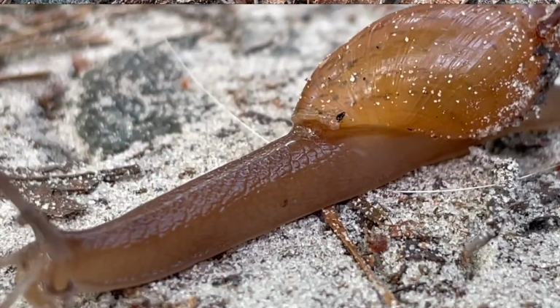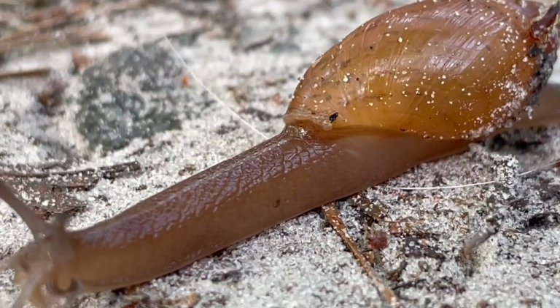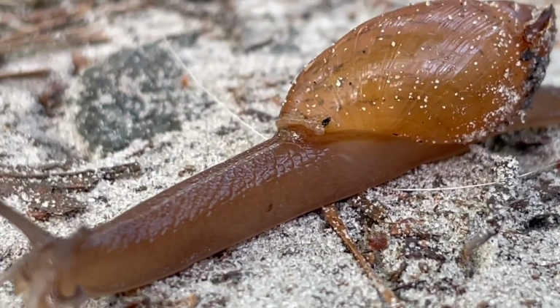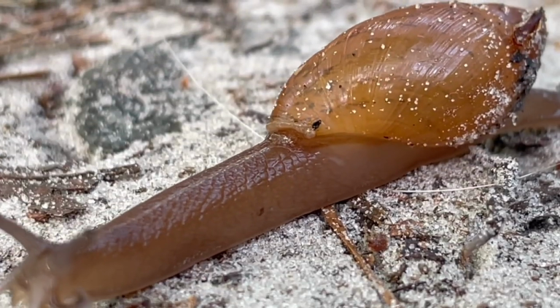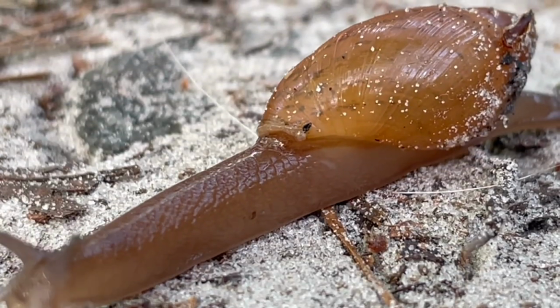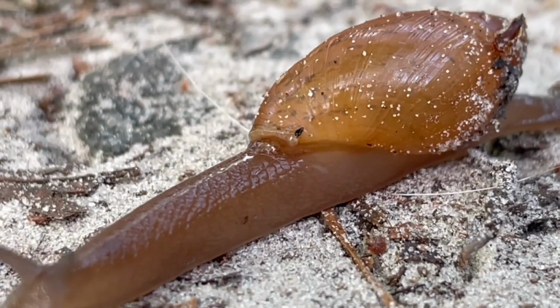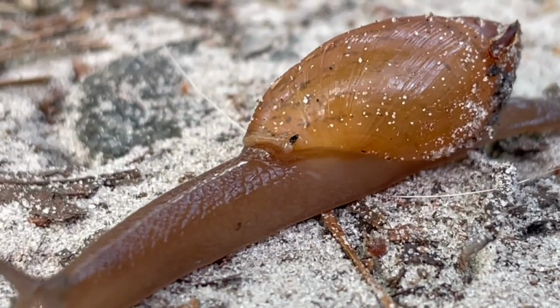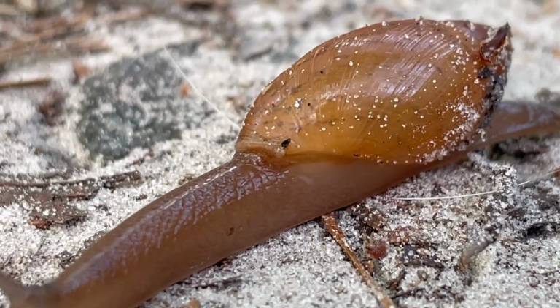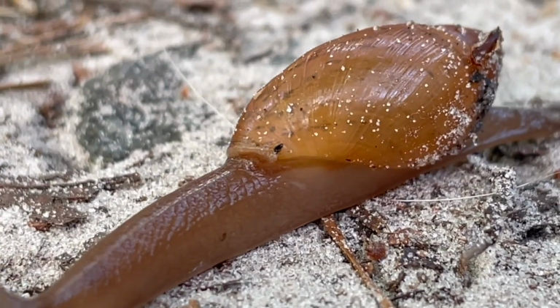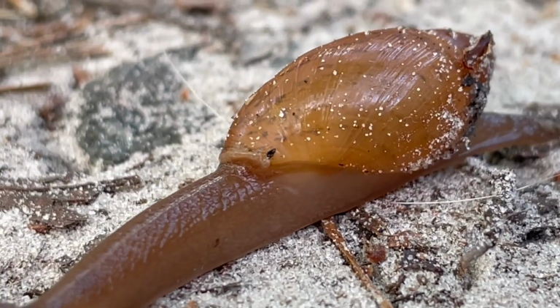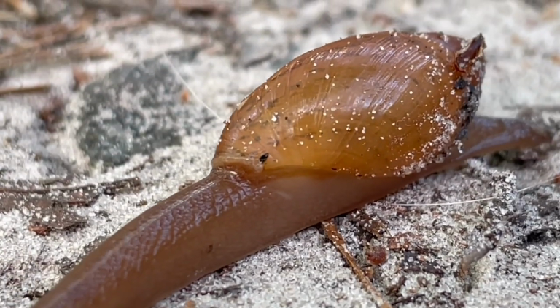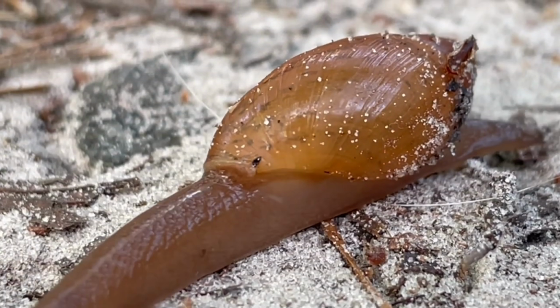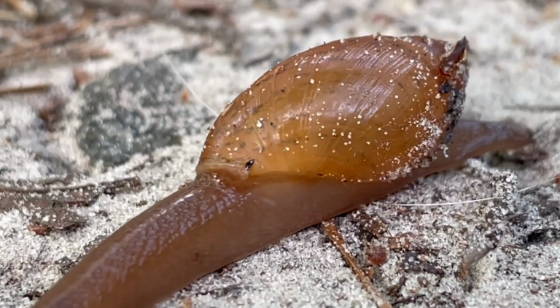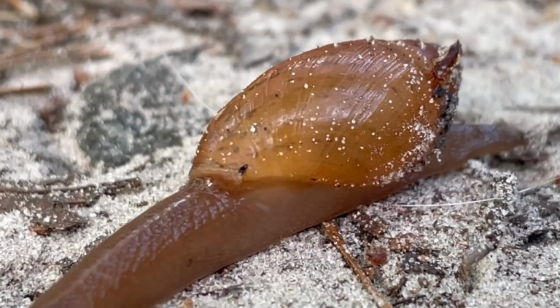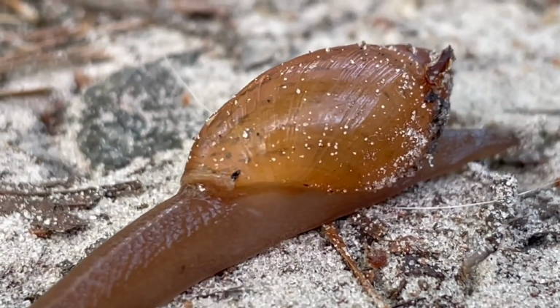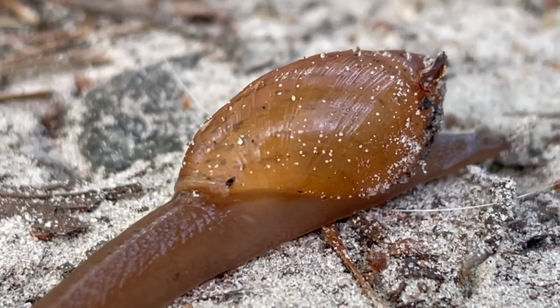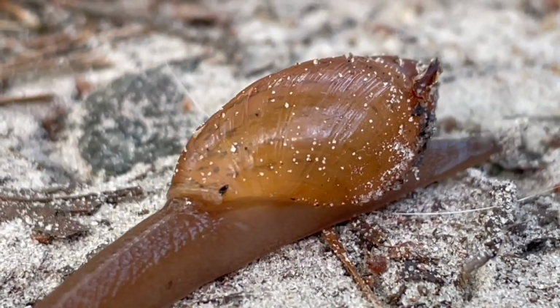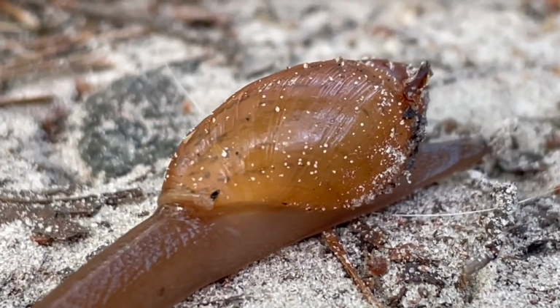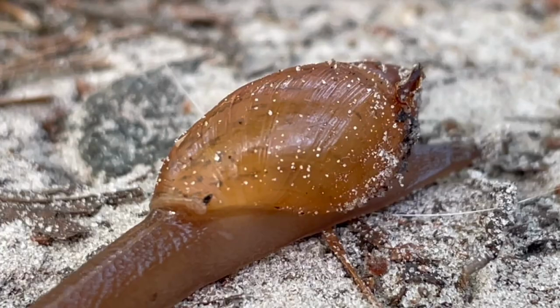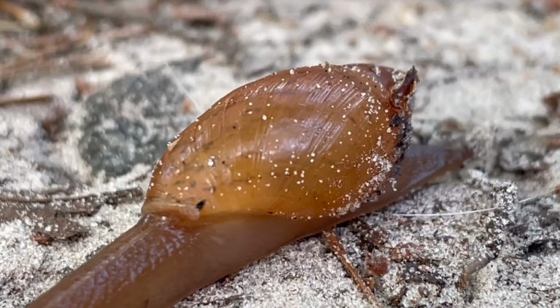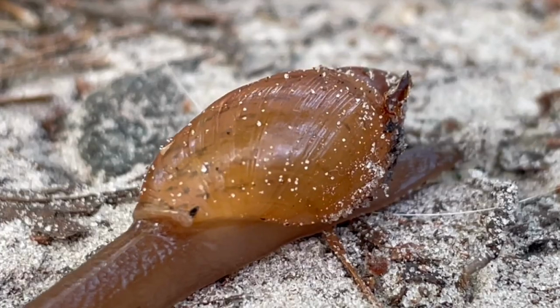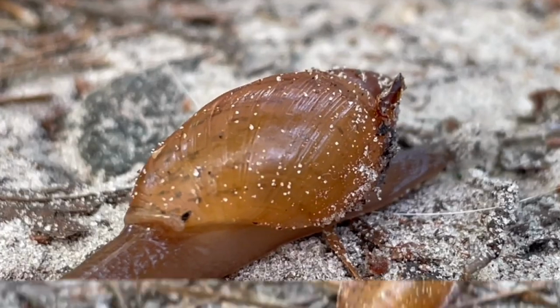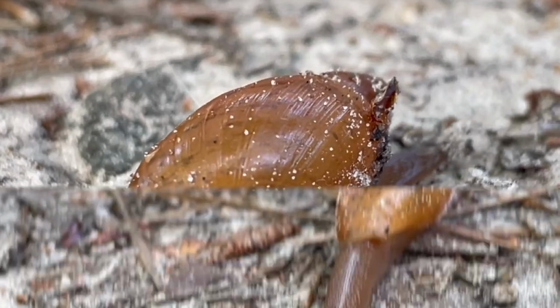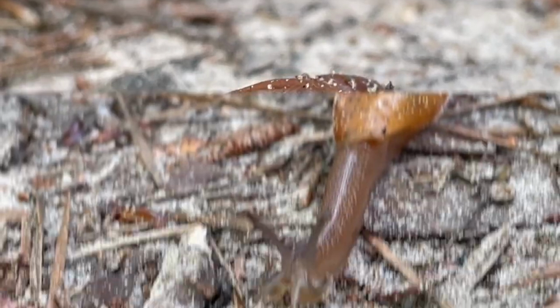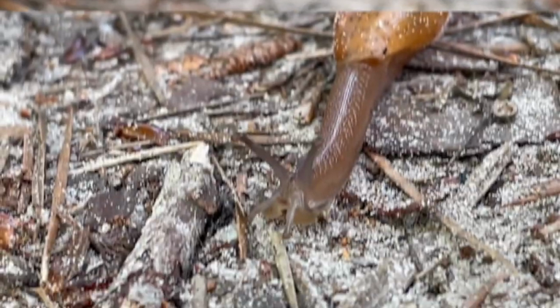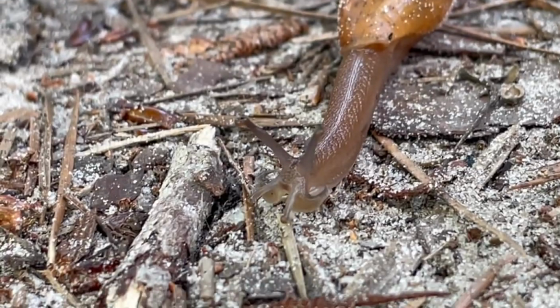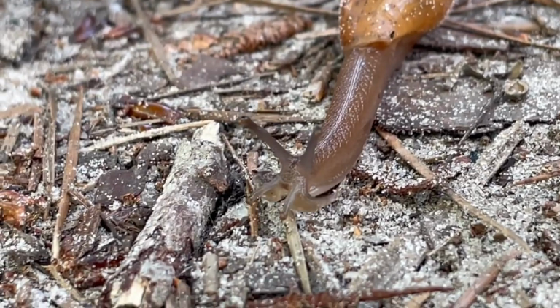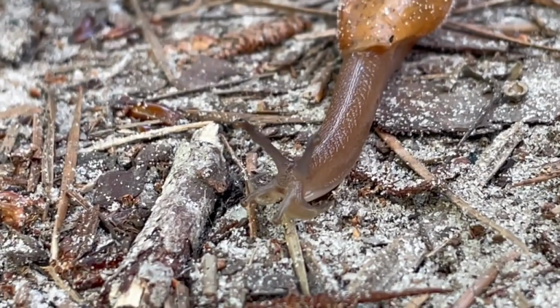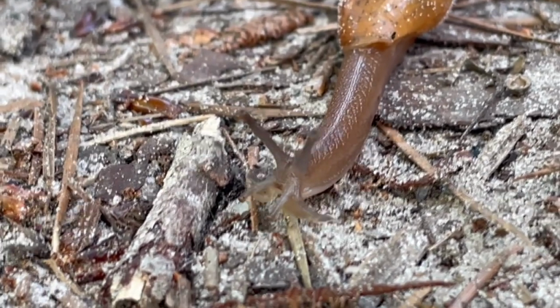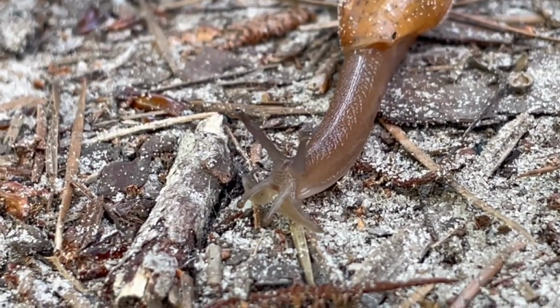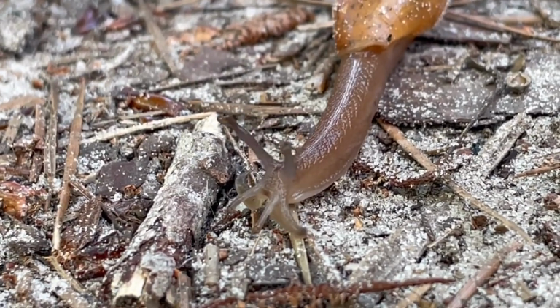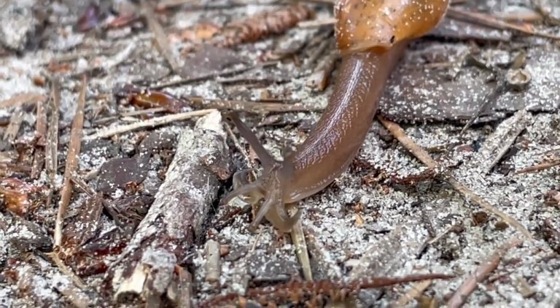Moving at this speed, it will take the snail over a minute and a half to travel 1 foot, and over 2 and a half hours to travel 100 feet. That's moving at a snail's pace.